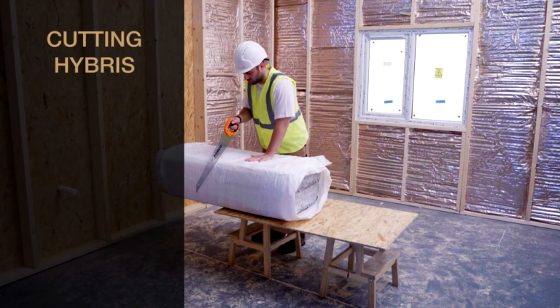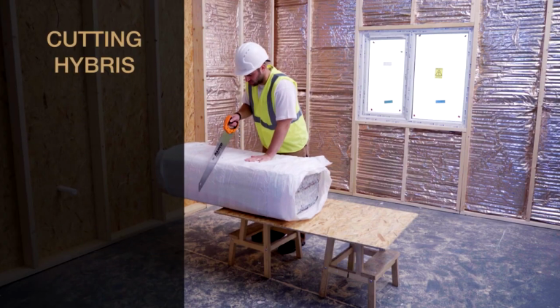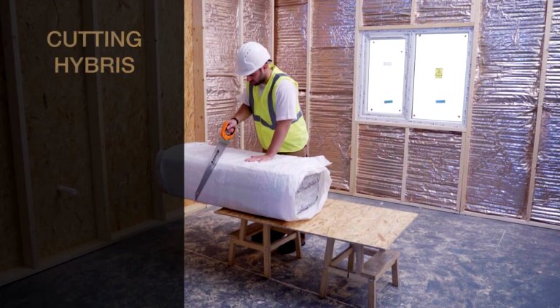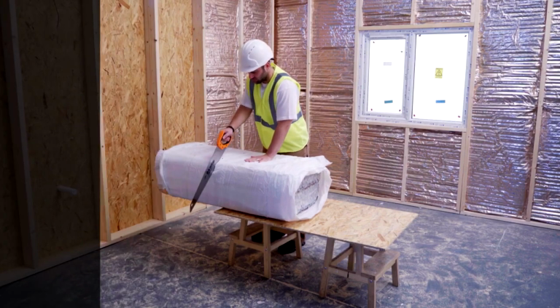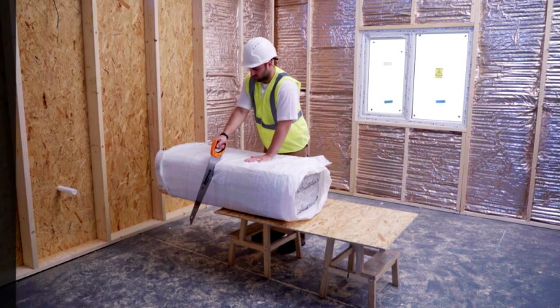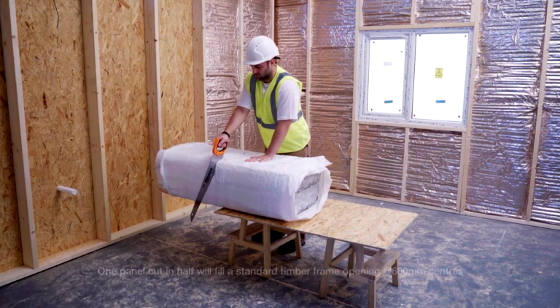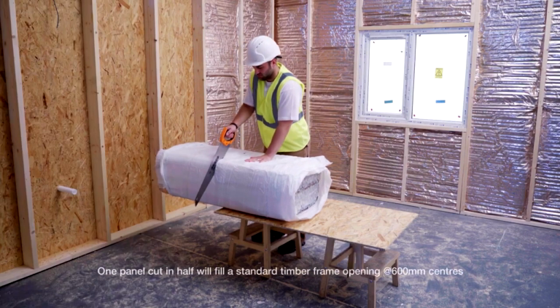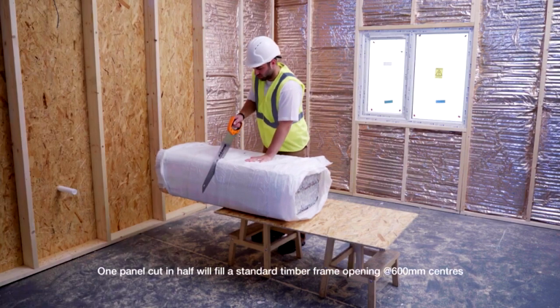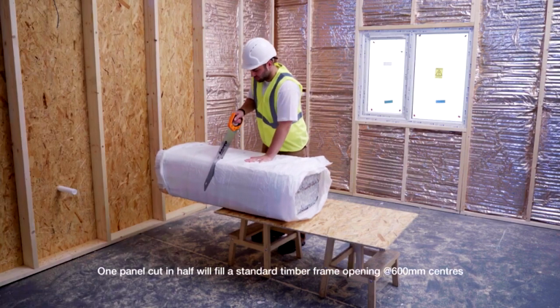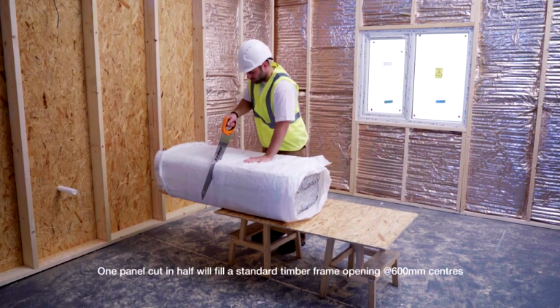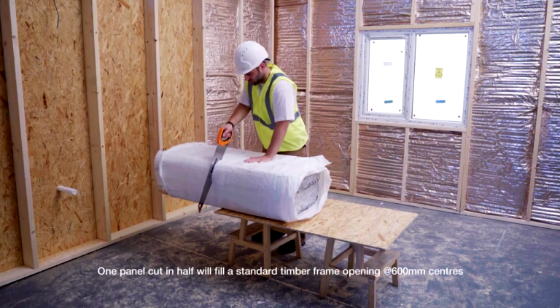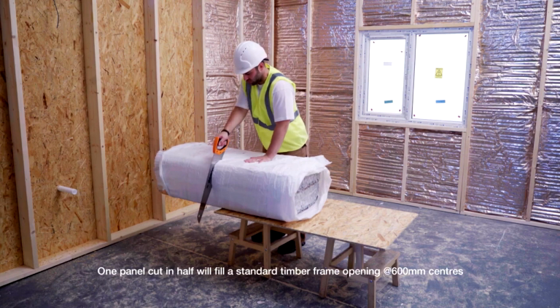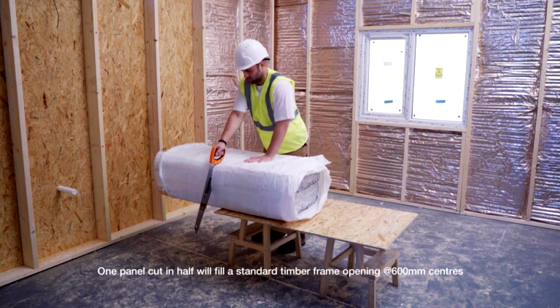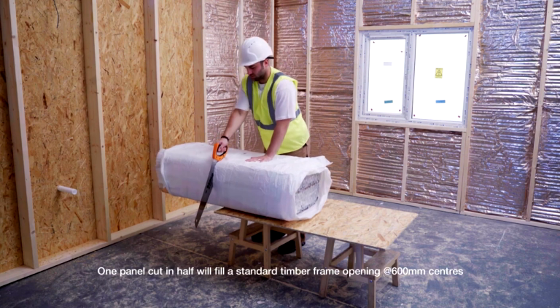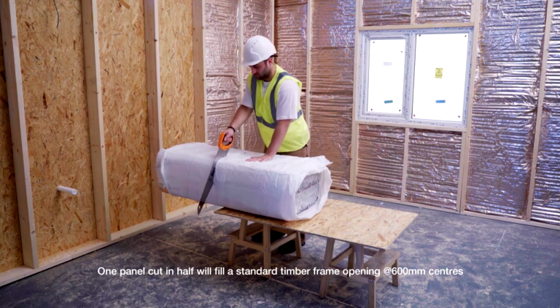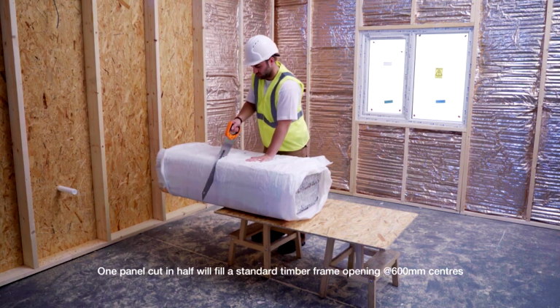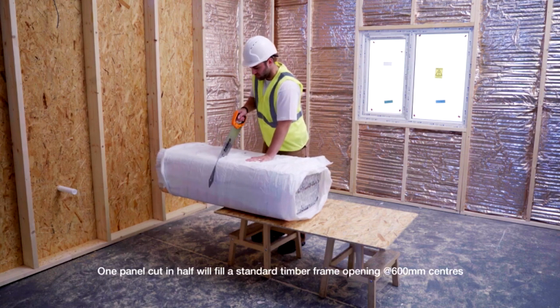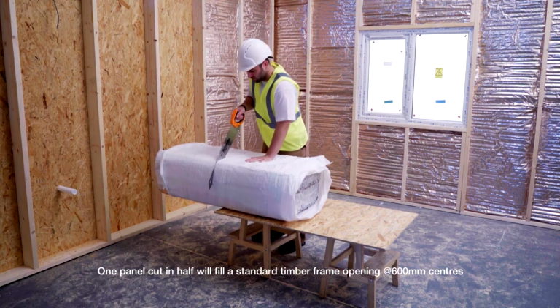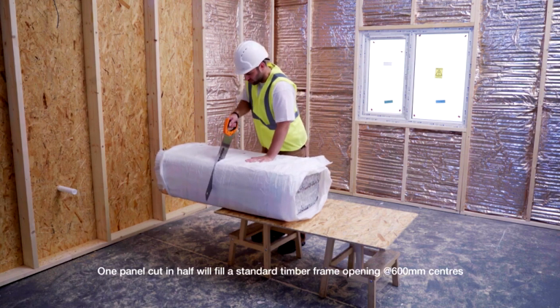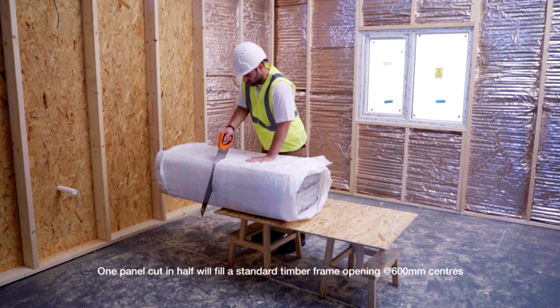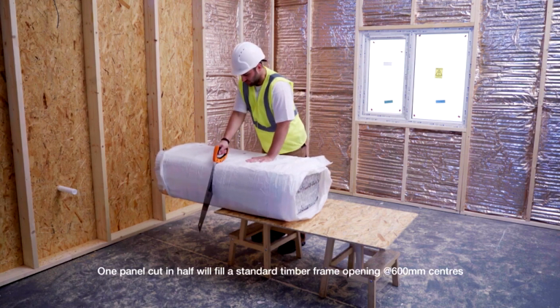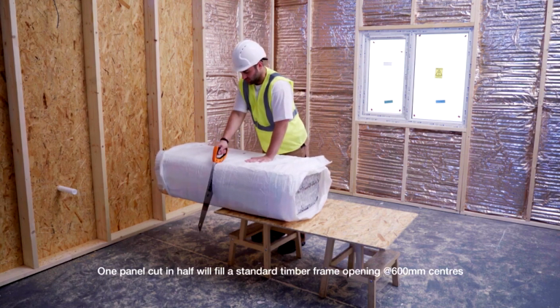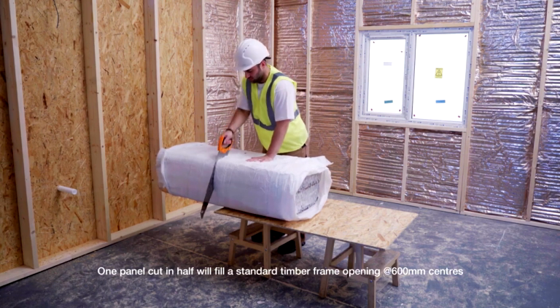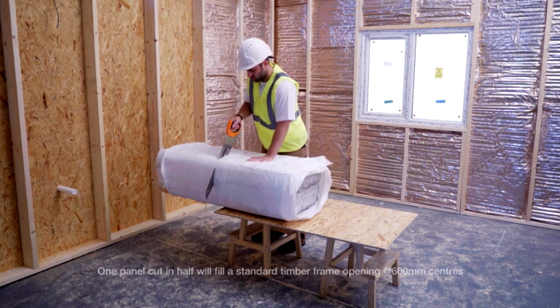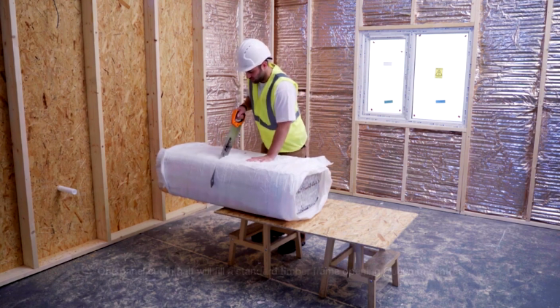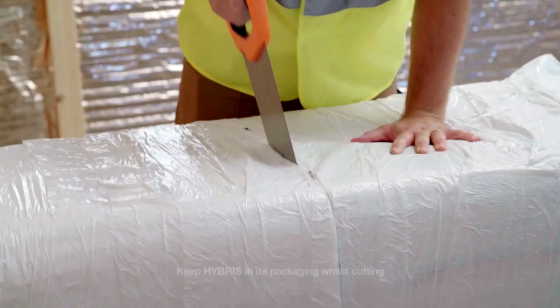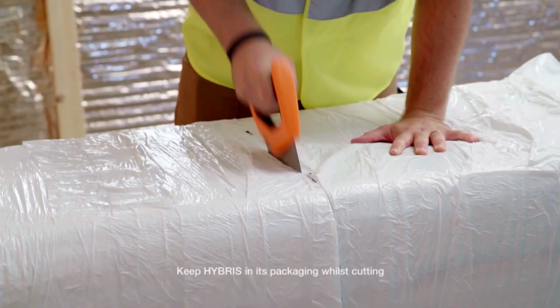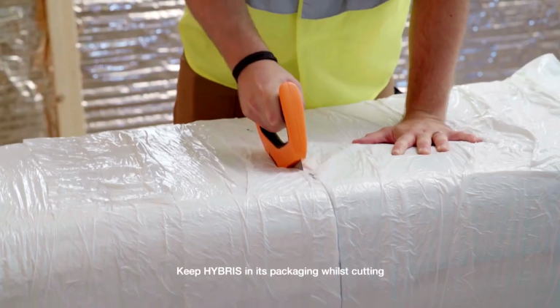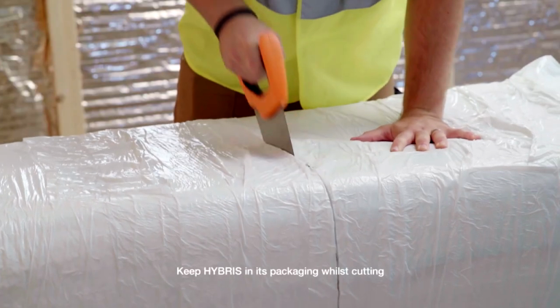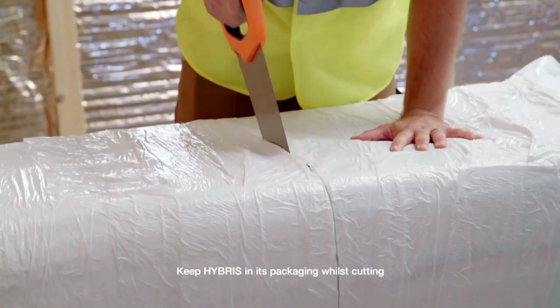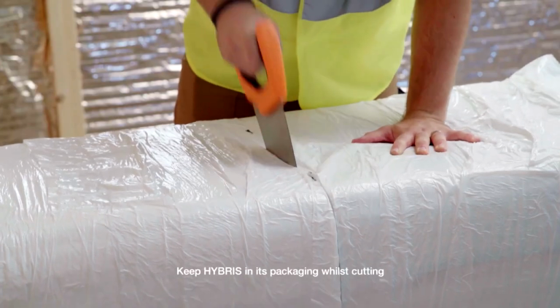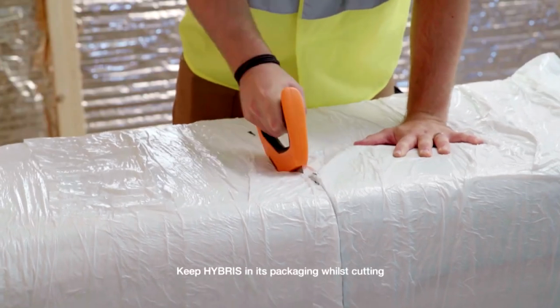Hybris can be cut very easily with a standard hand saw or sharp knife if preferred. Try to ensure an accurate cut.